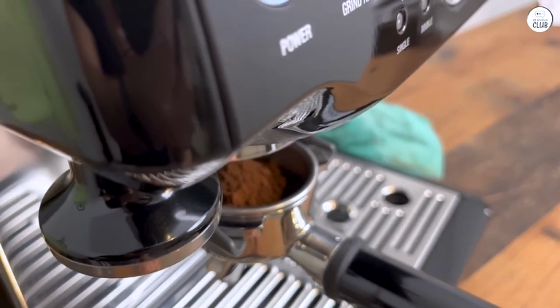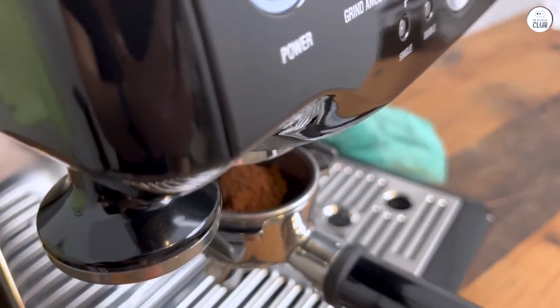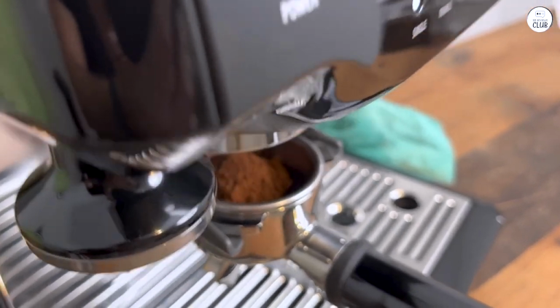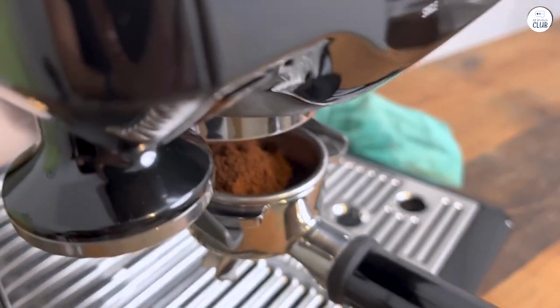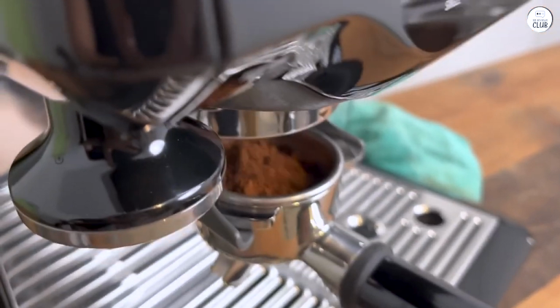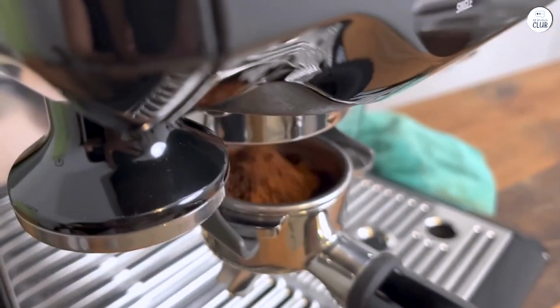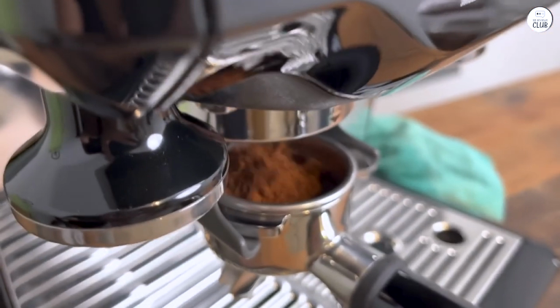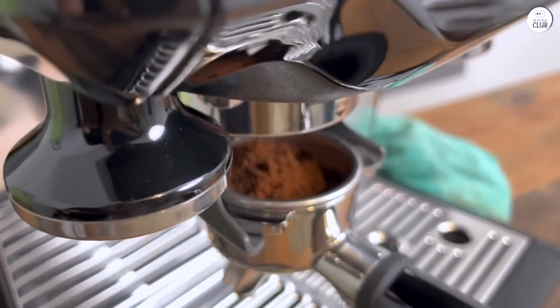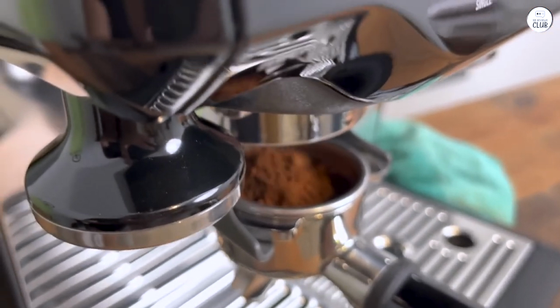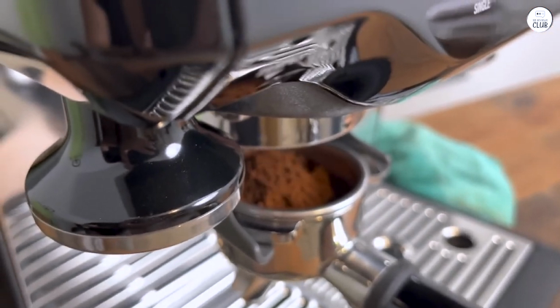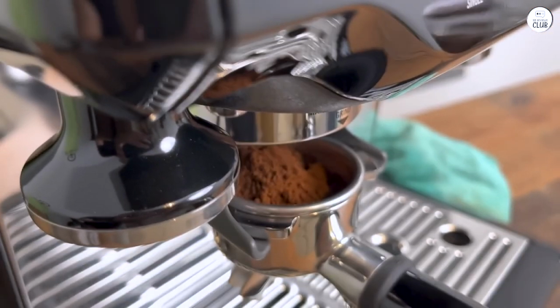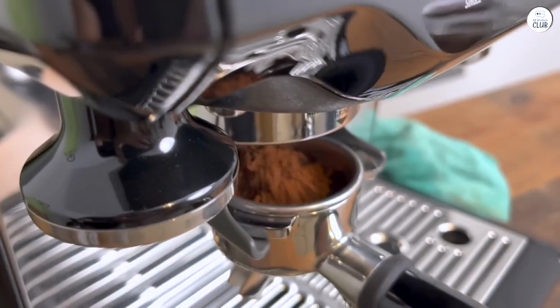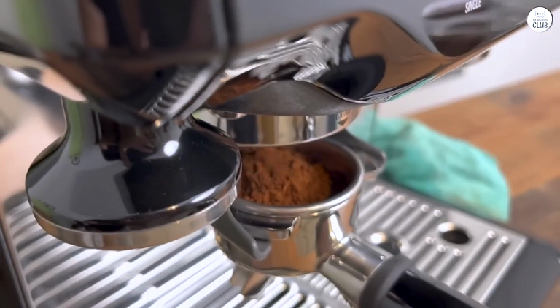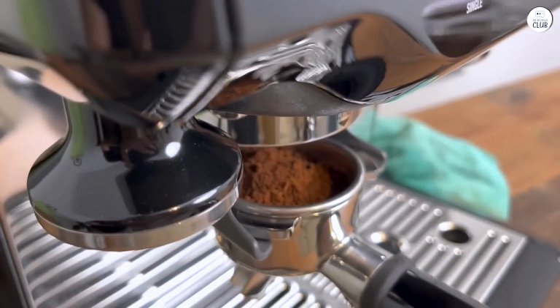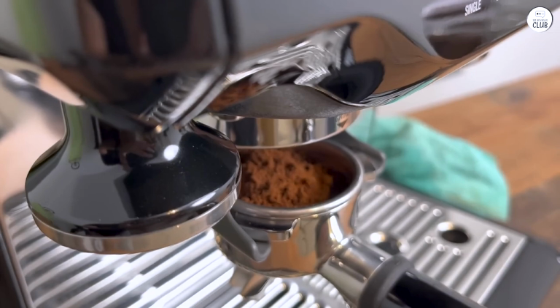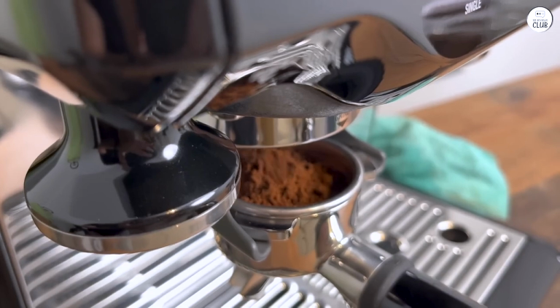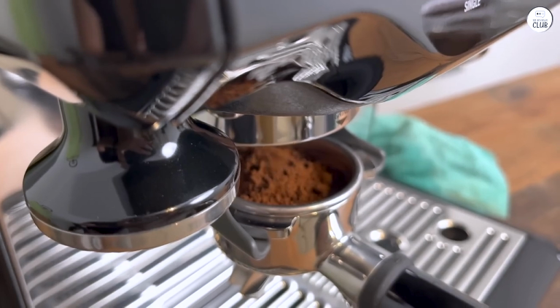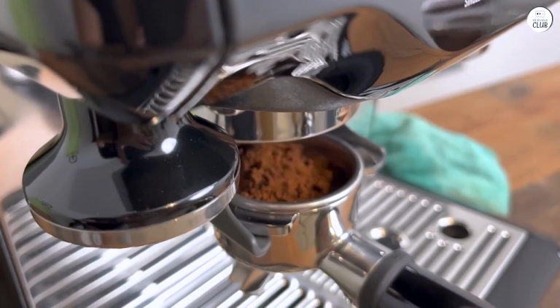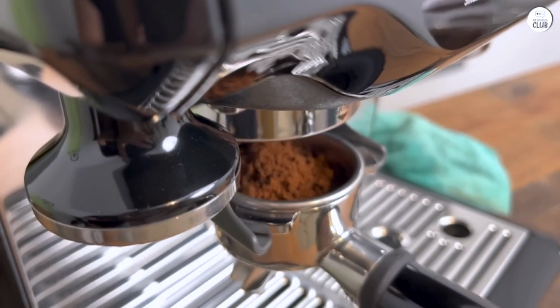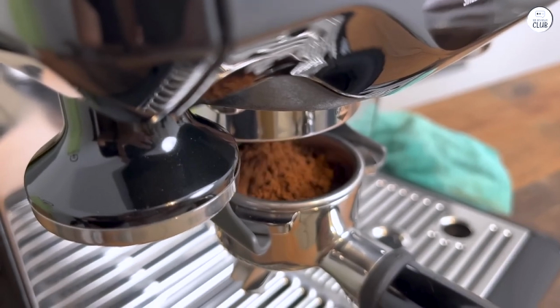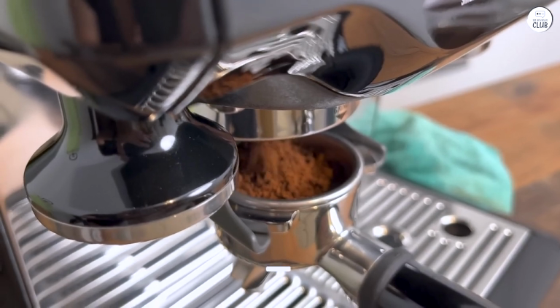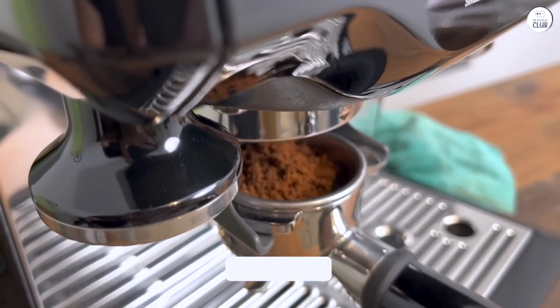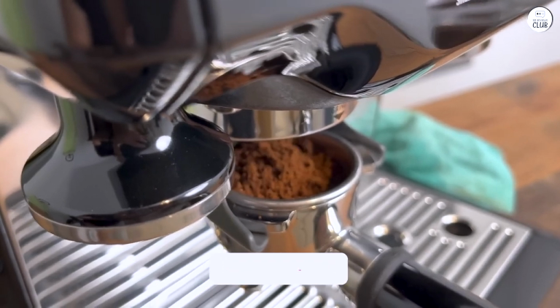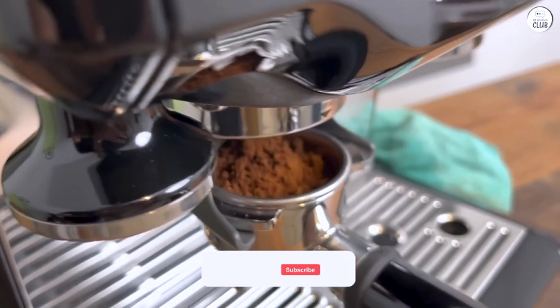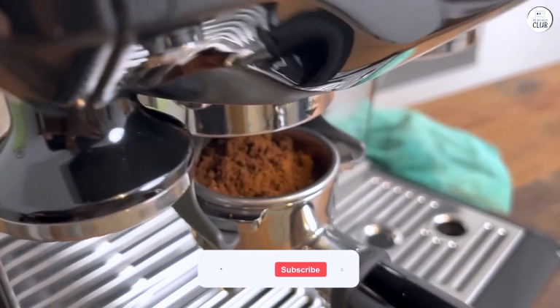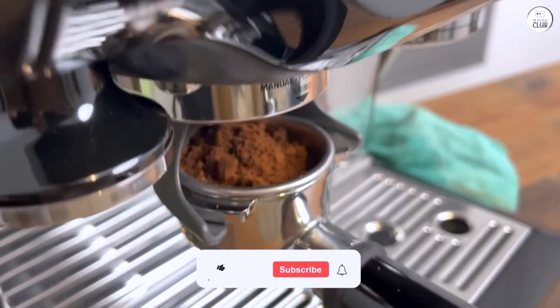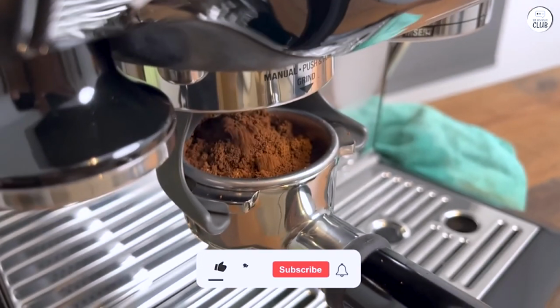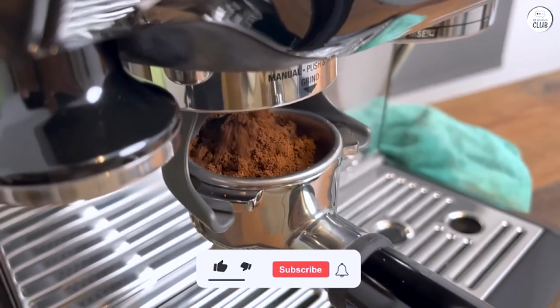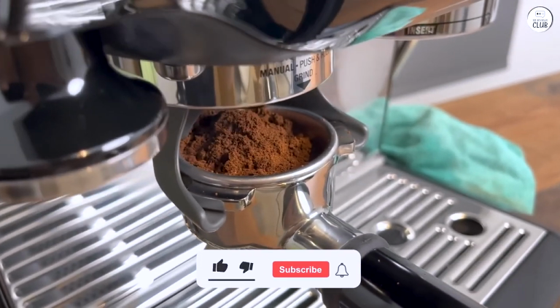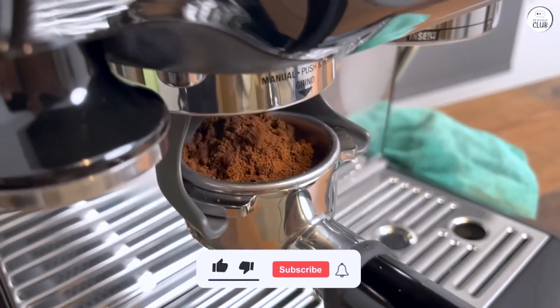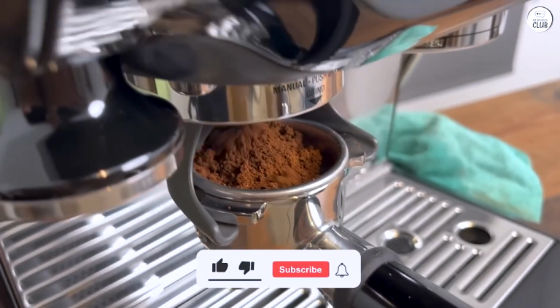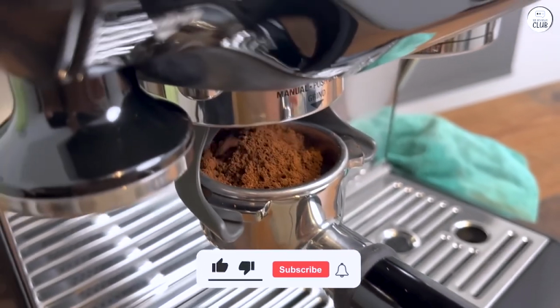The grind size is easy to adjust, so I can switch it up depending on the type of beans I'm using.